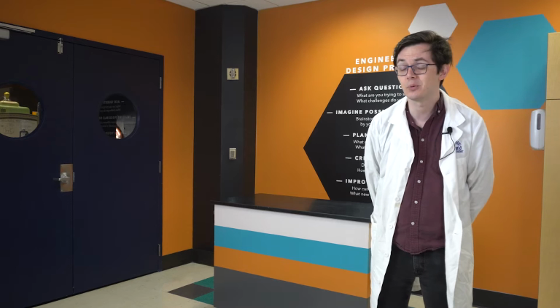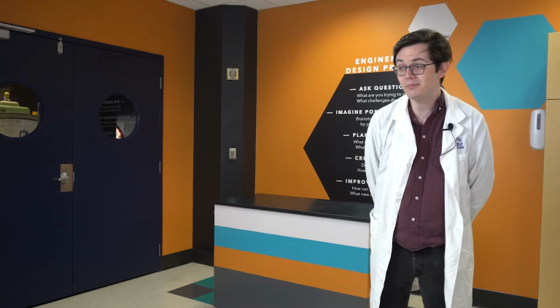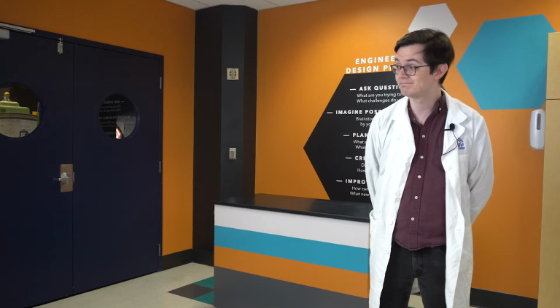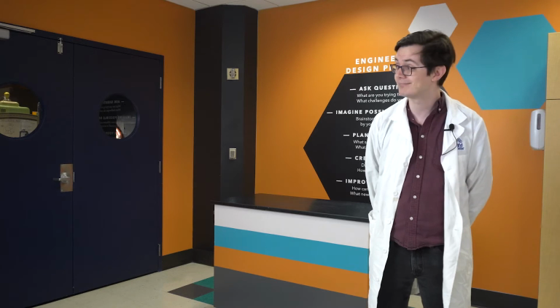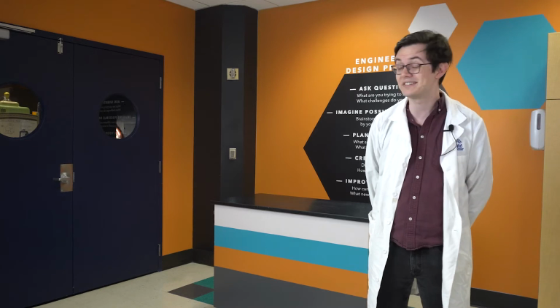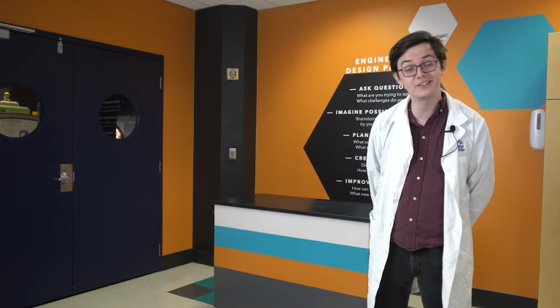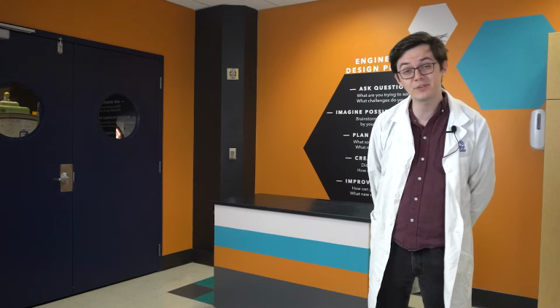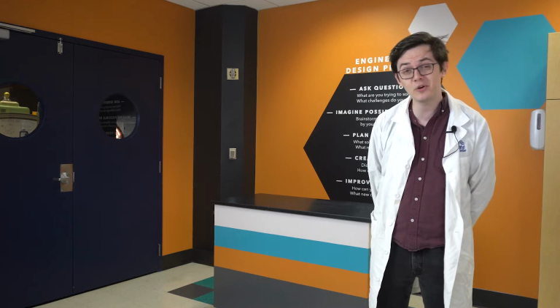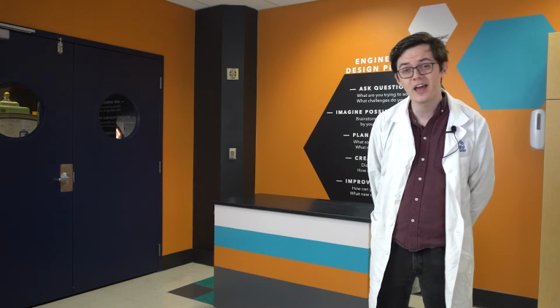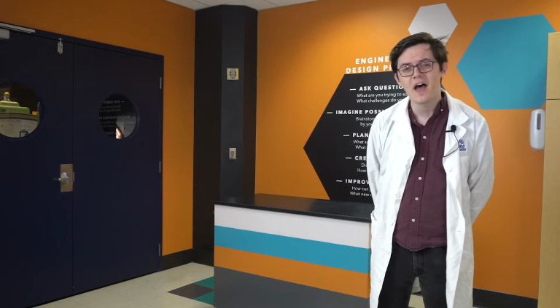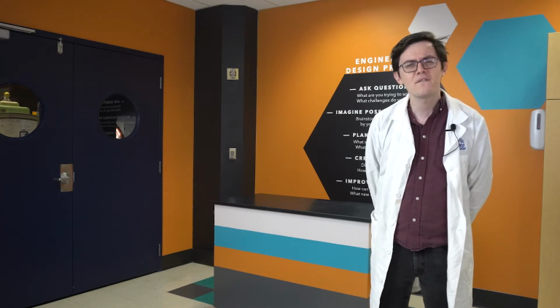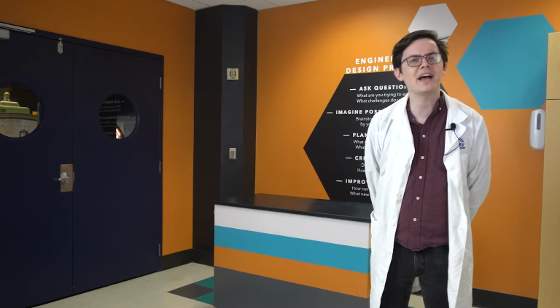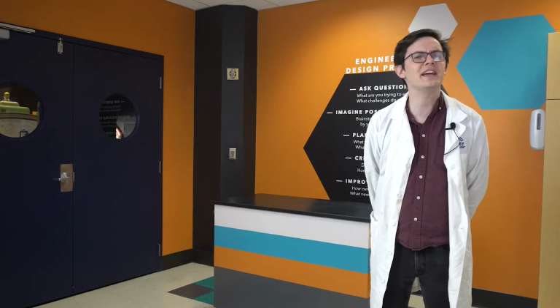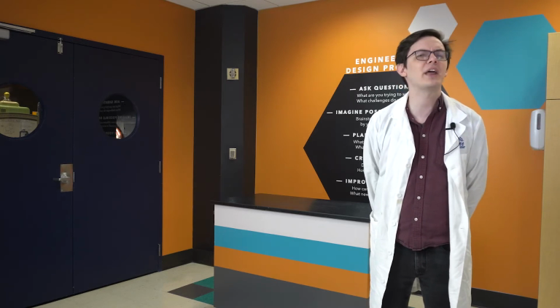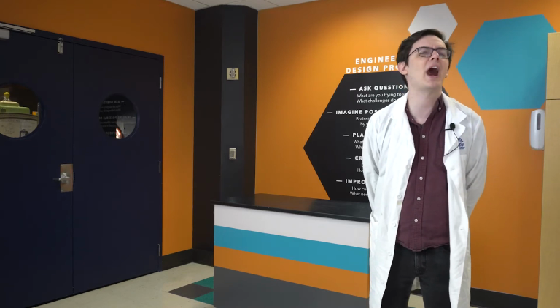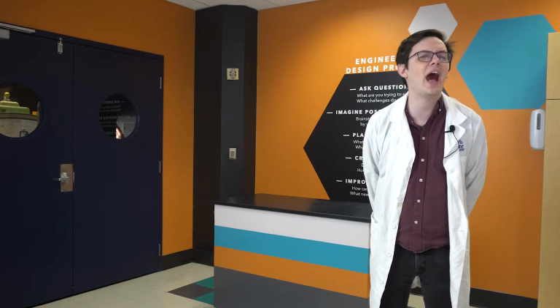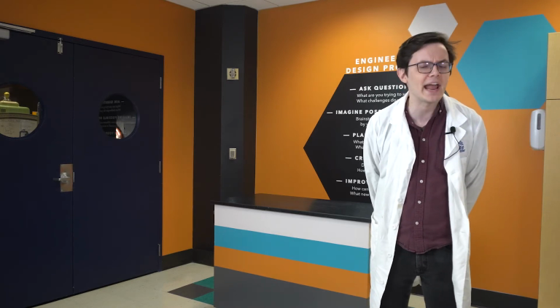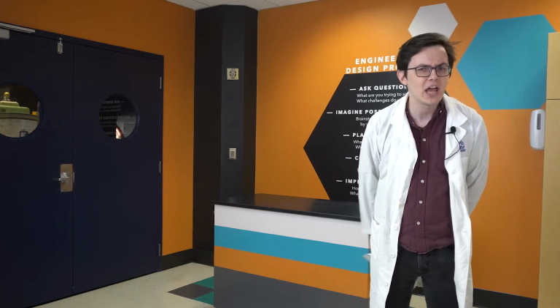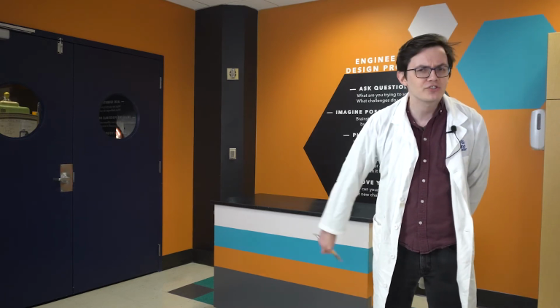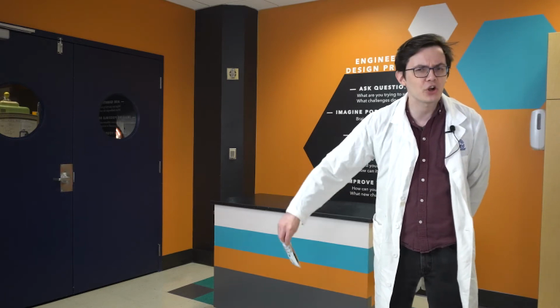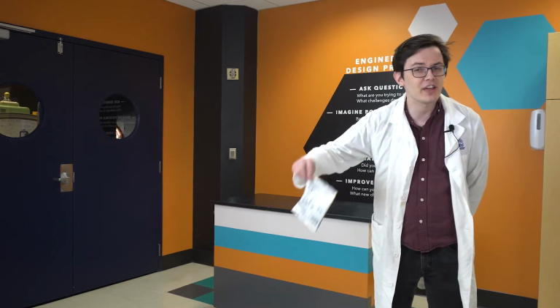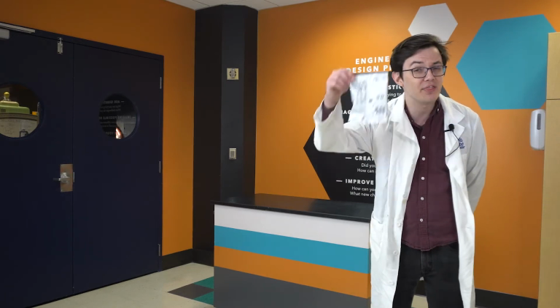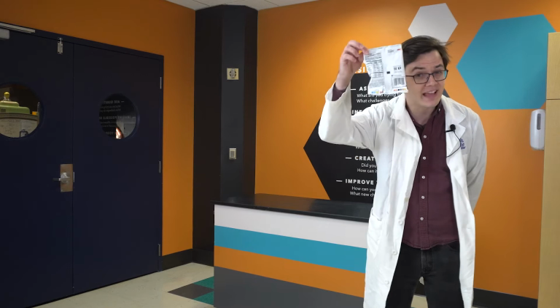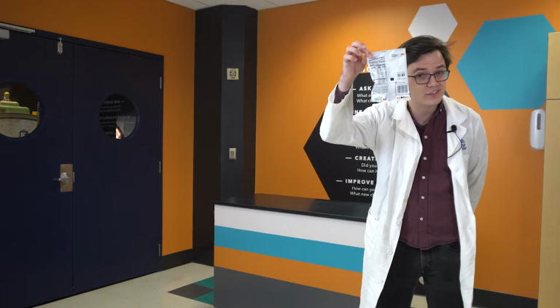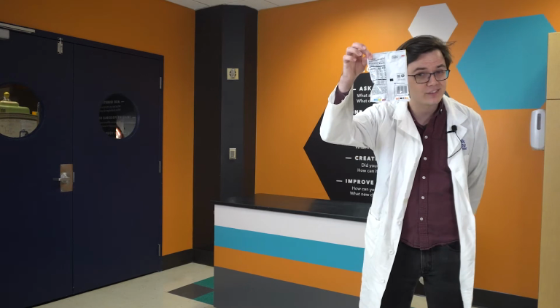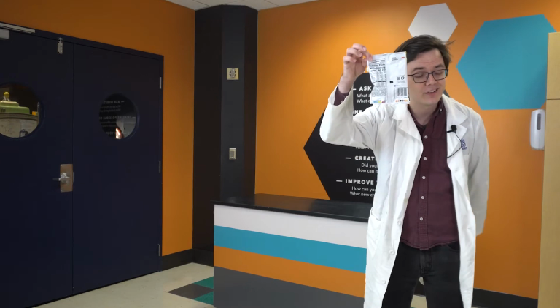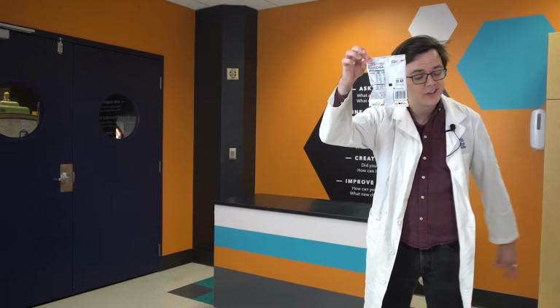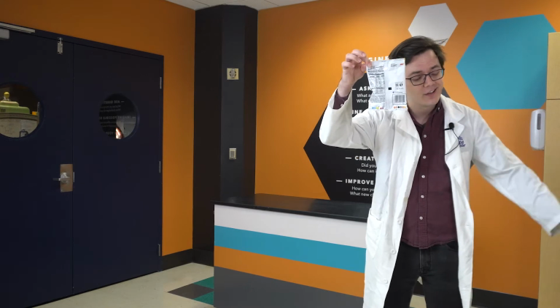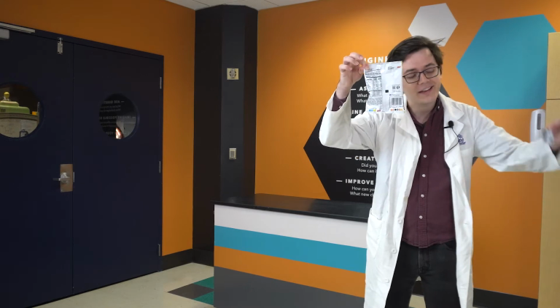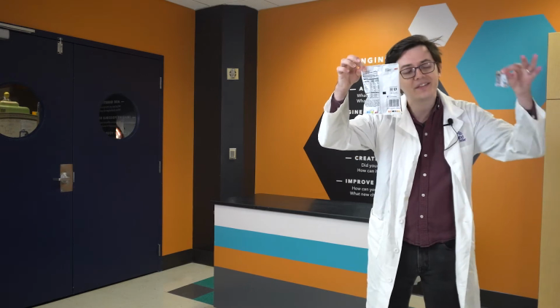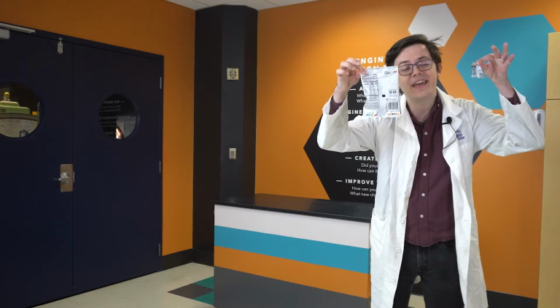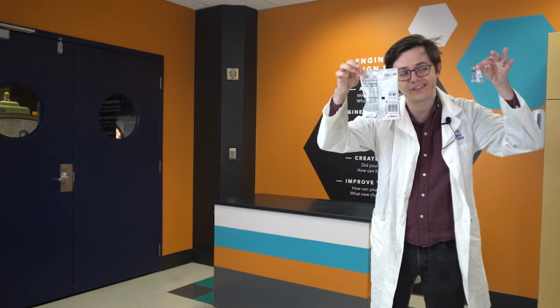Well, in today's episode, find out how I turned this into this.